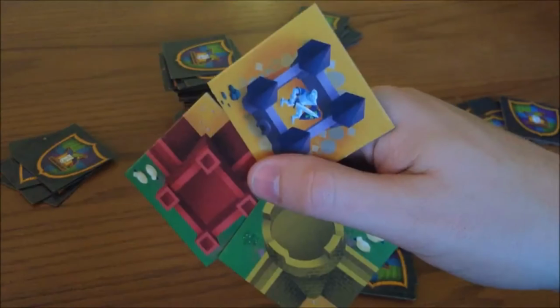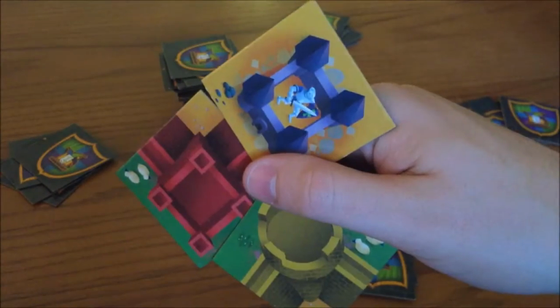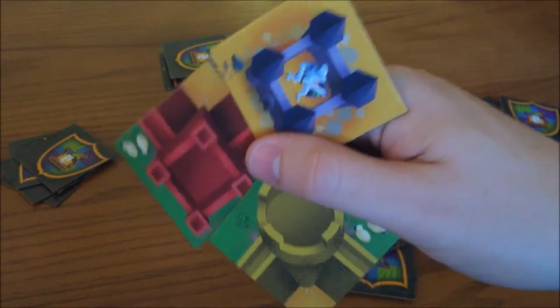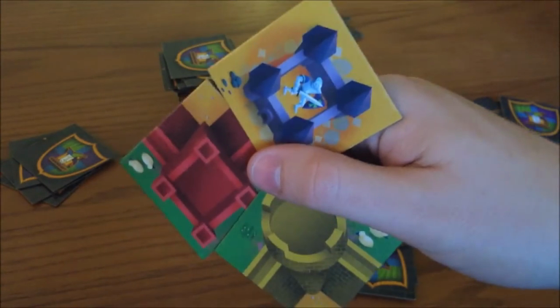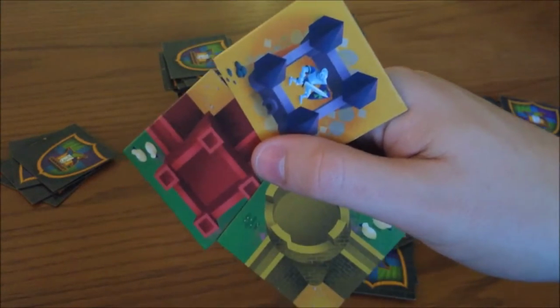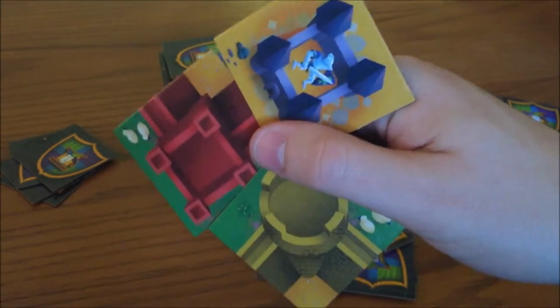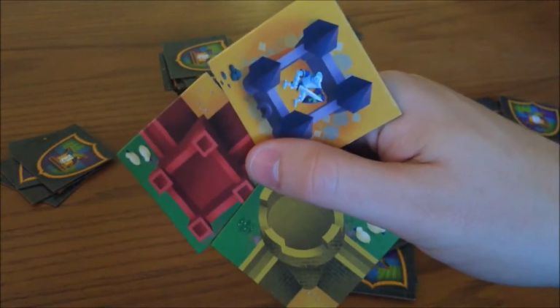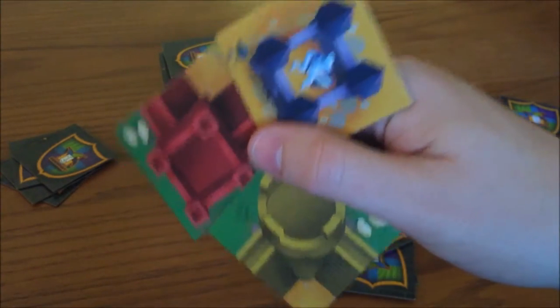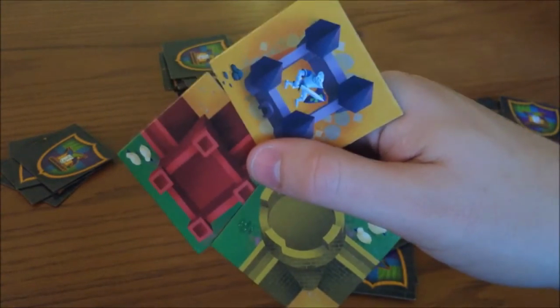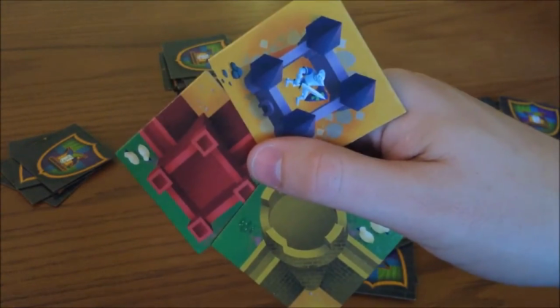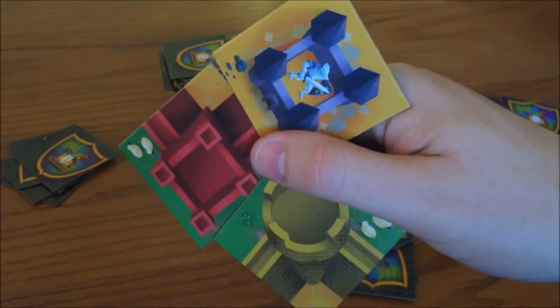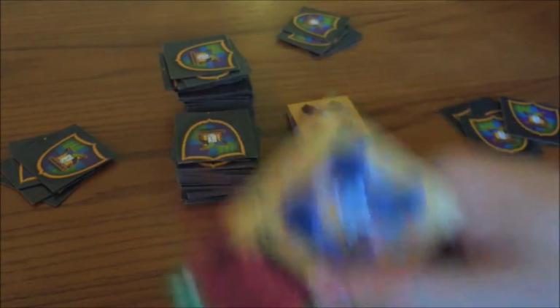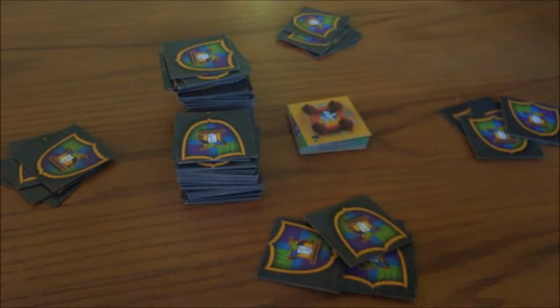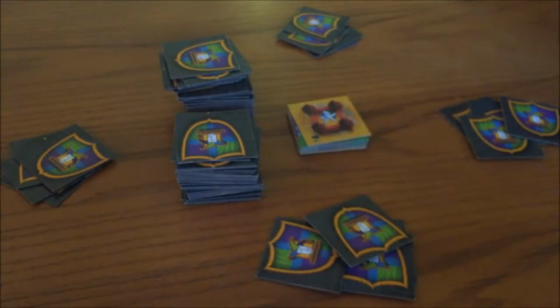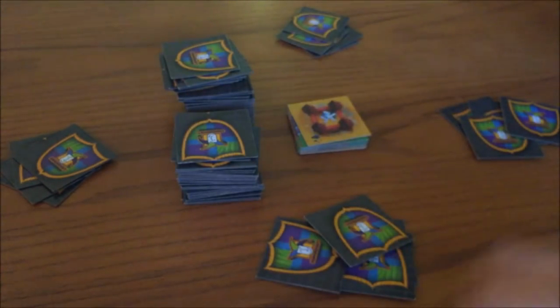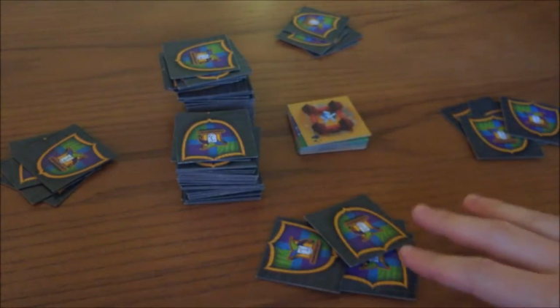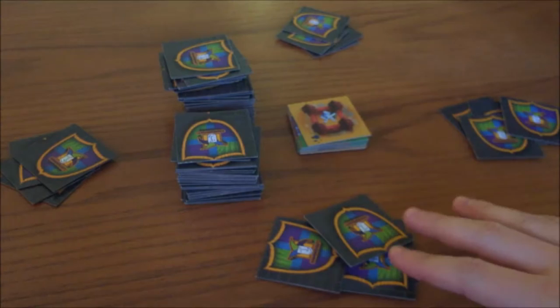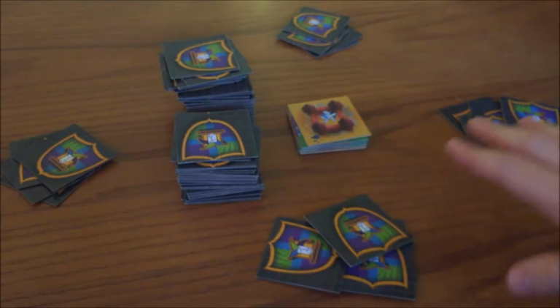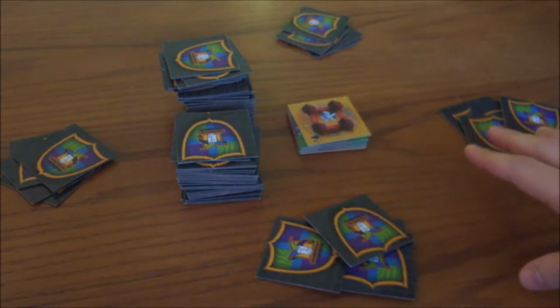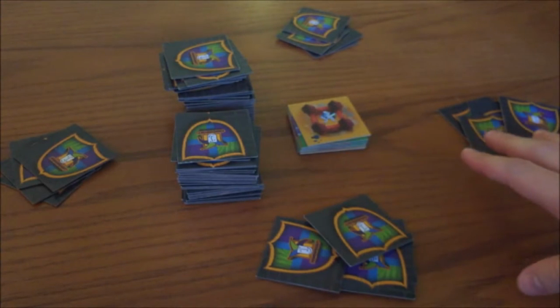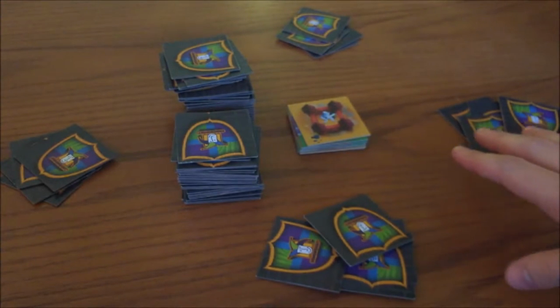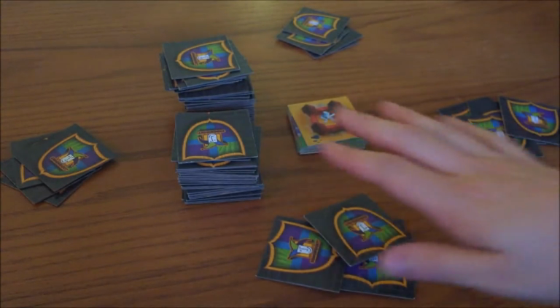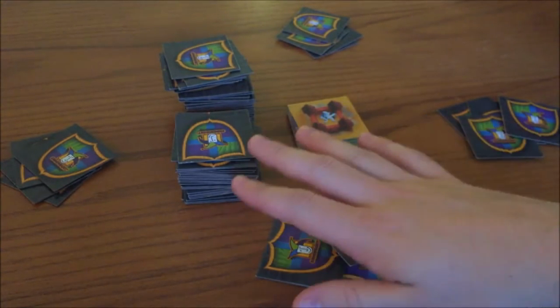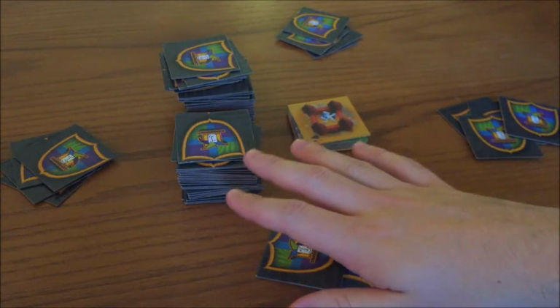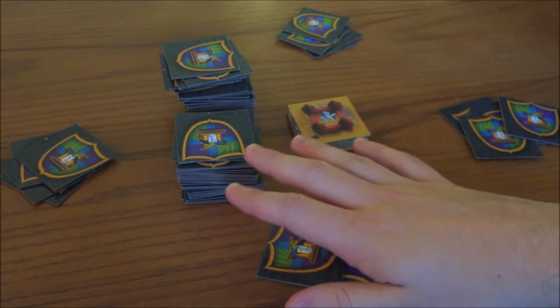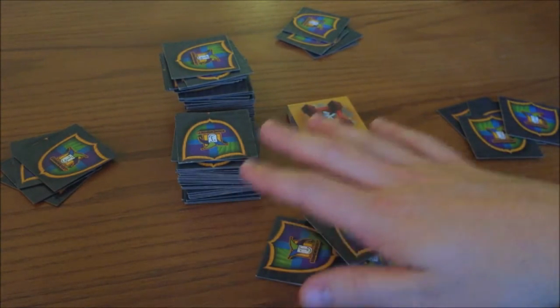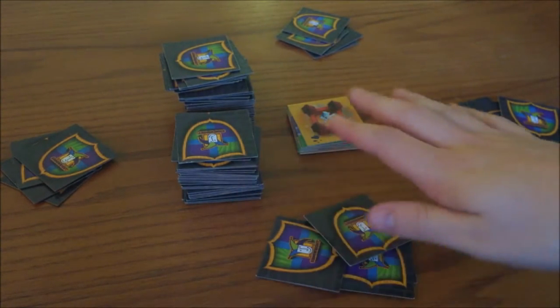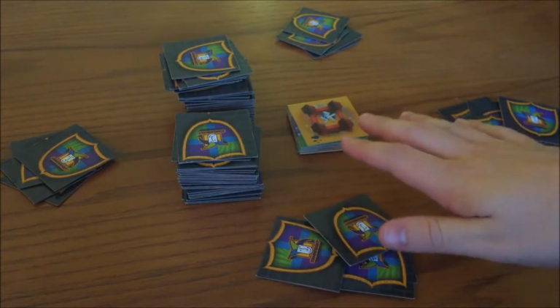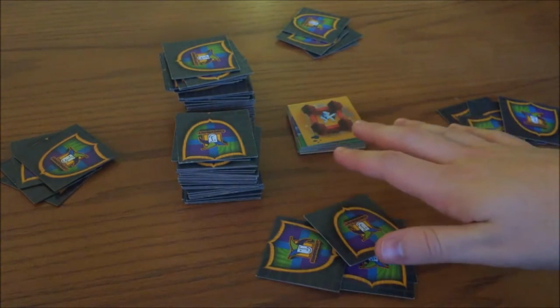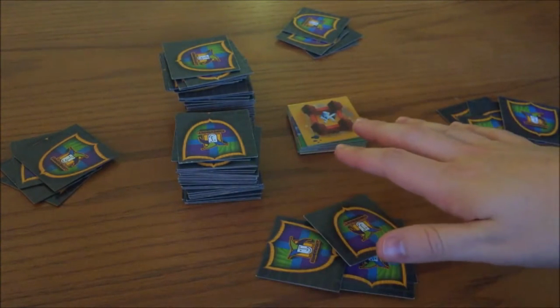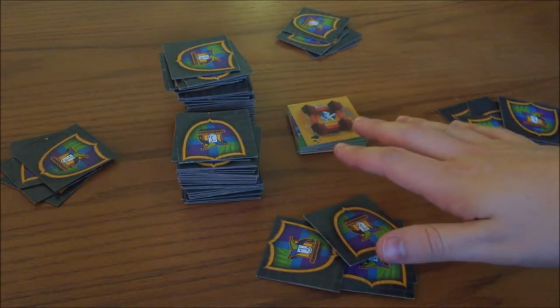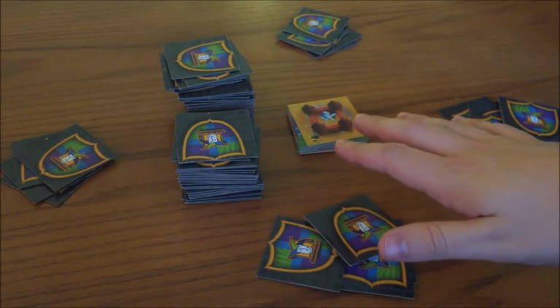The game includes 90 cardboard castle tiles. Each player starts with four tiles and the rest are placed in the middle along with a discard pile.